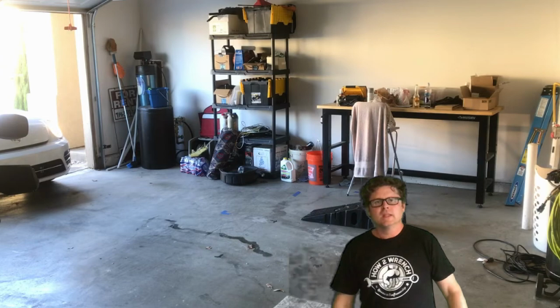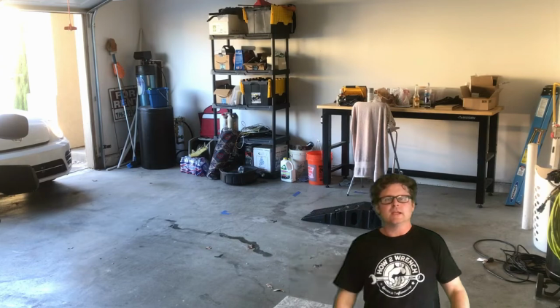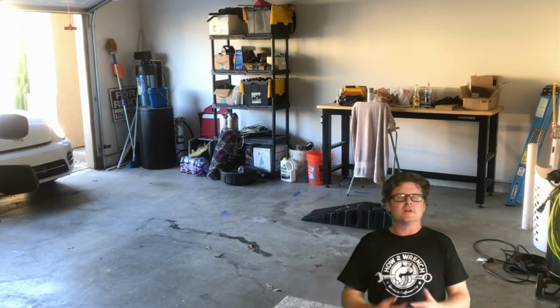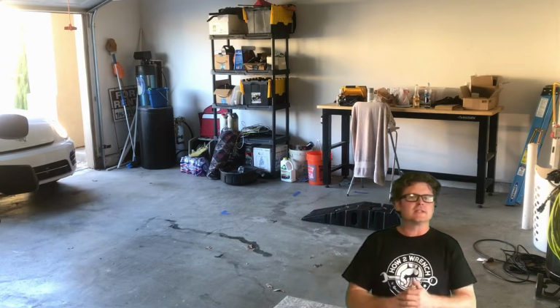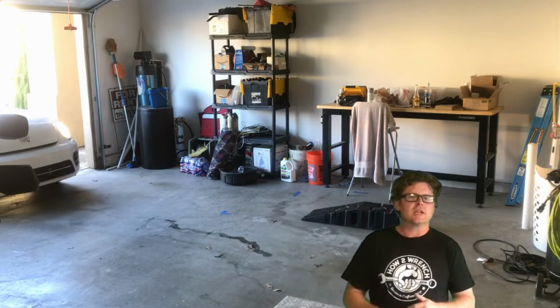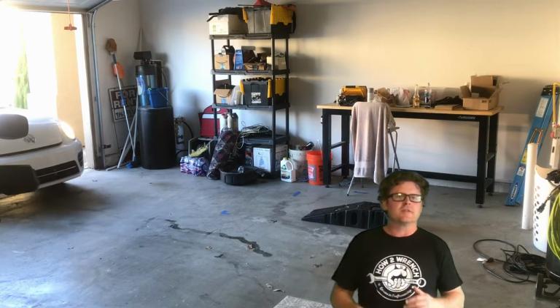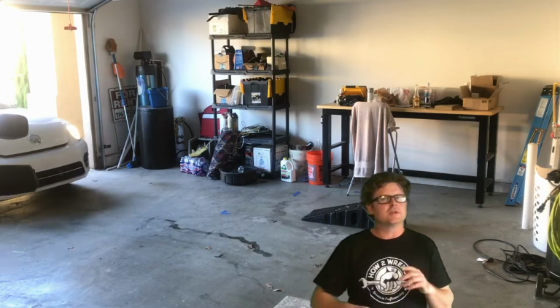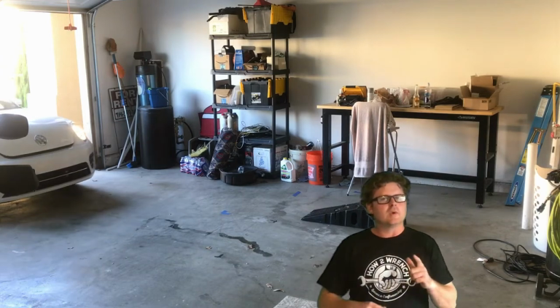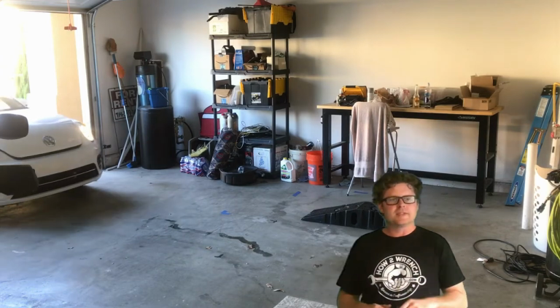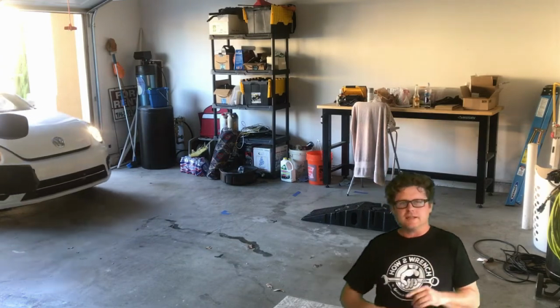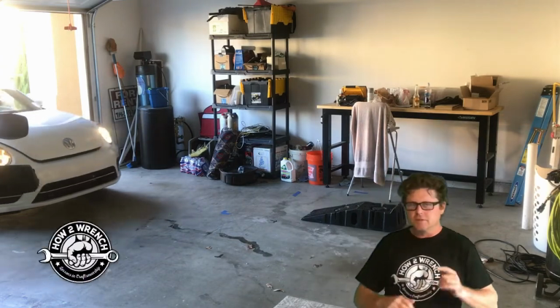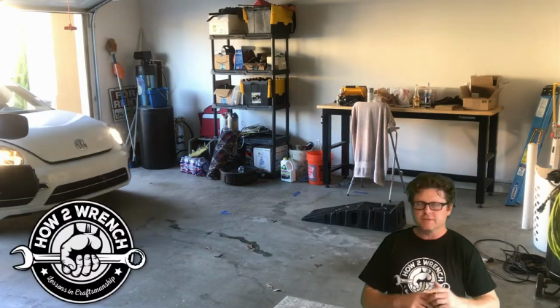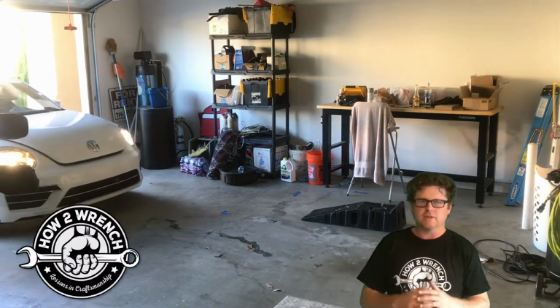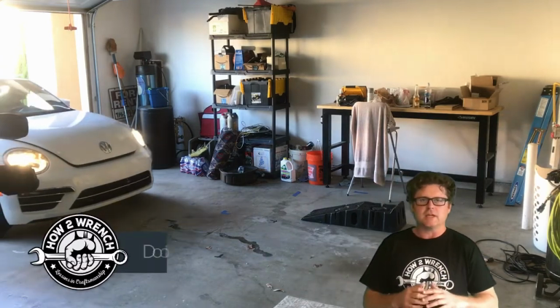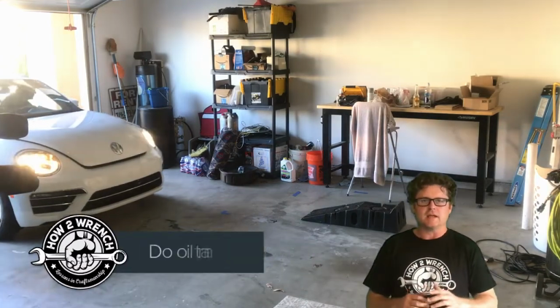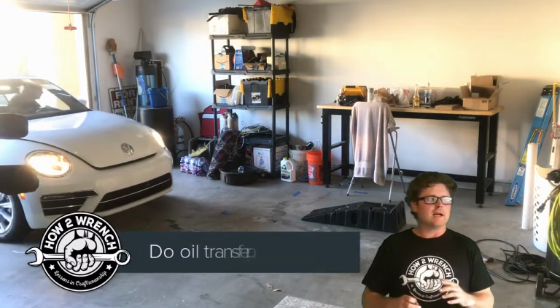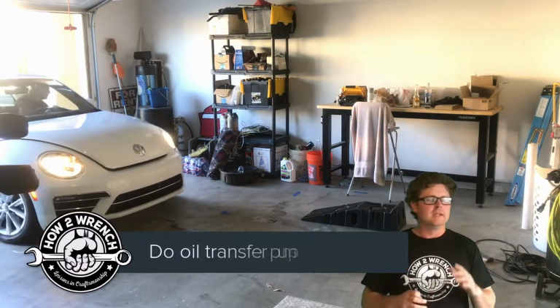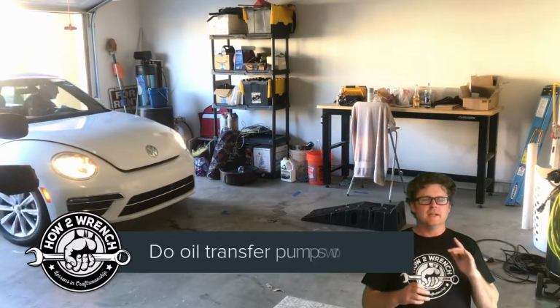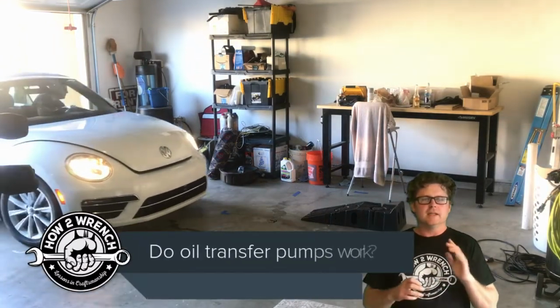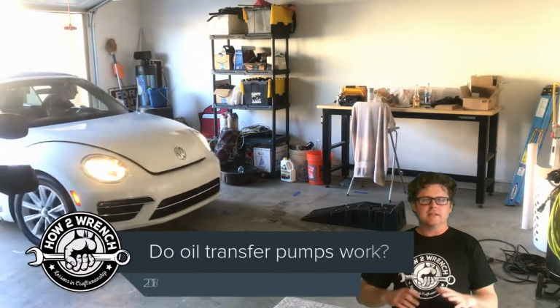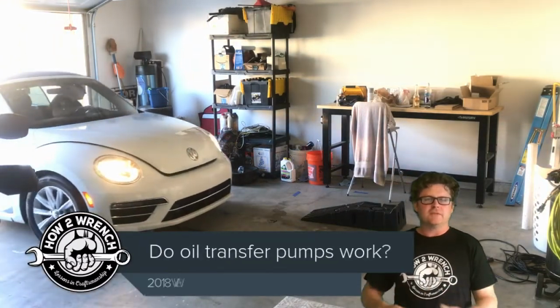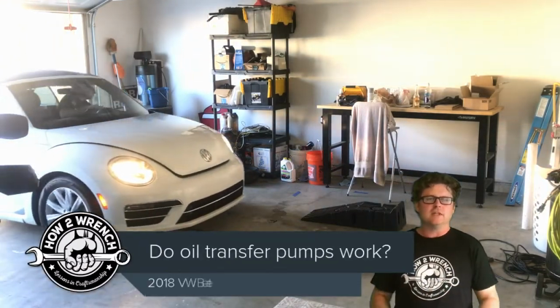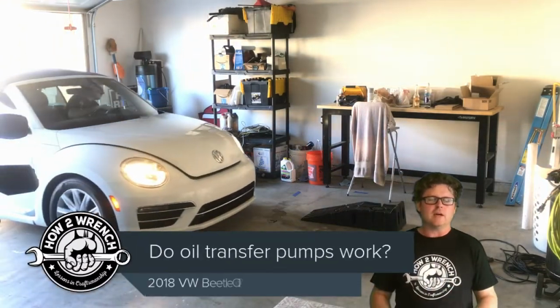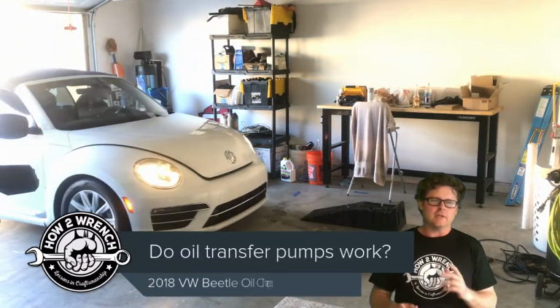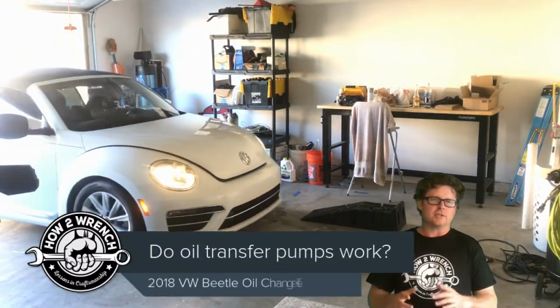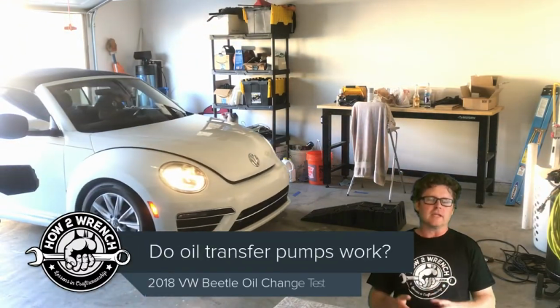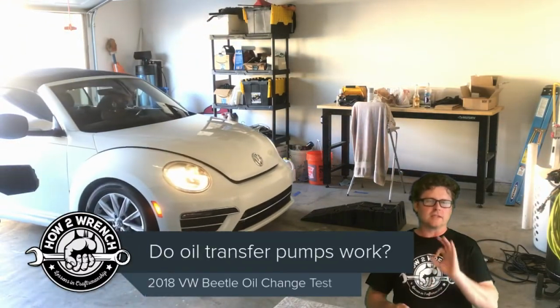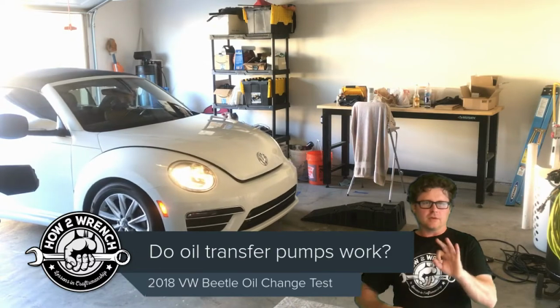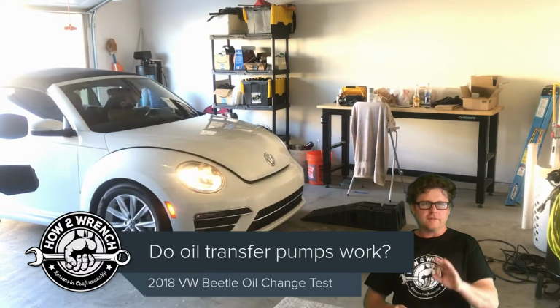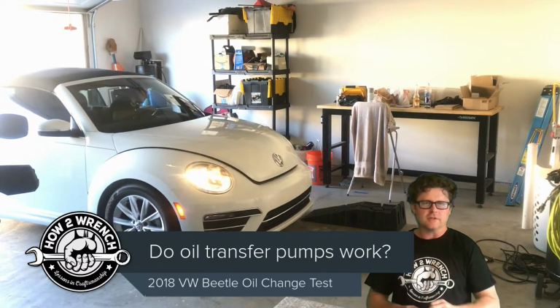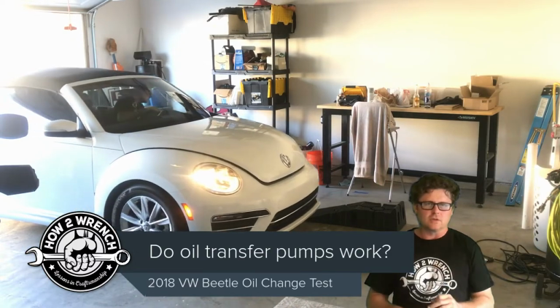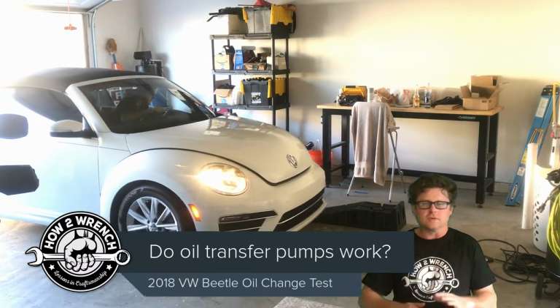Hey friends, it's Shane from our new website, toolsyringe.com, and in this video I'm going to showcase three different tools.